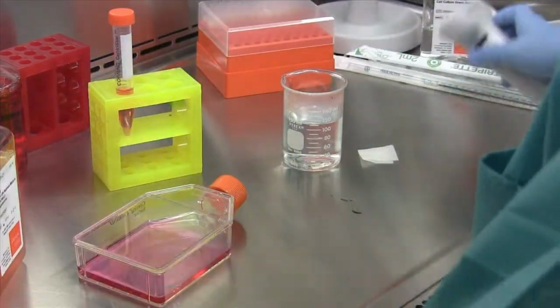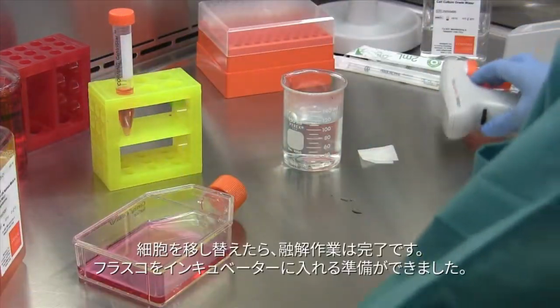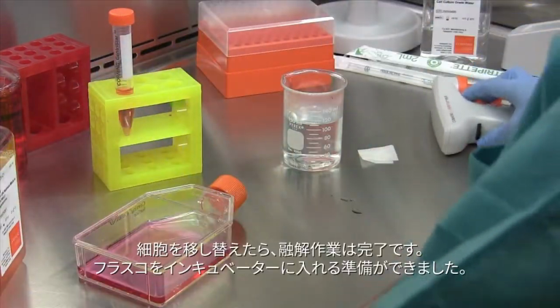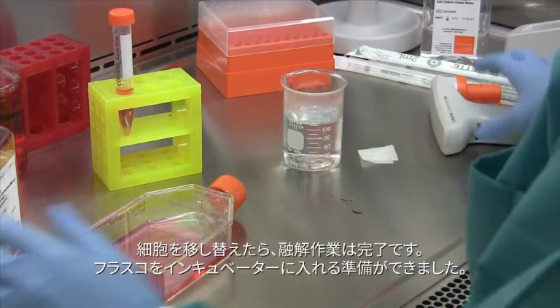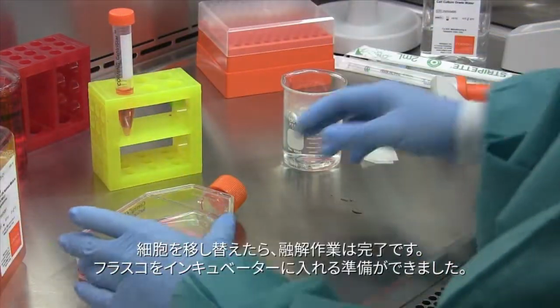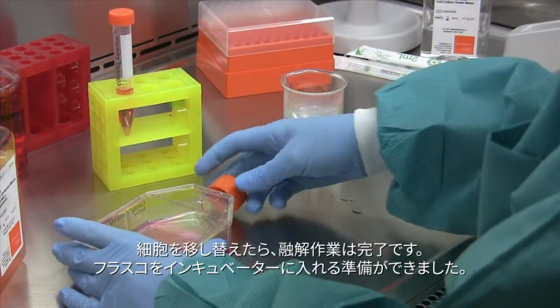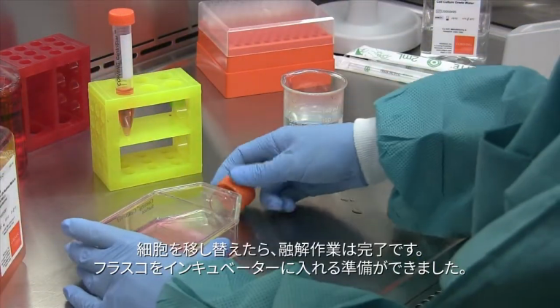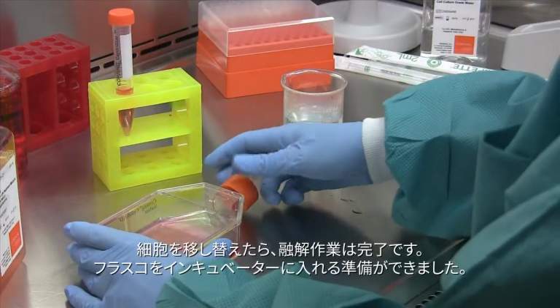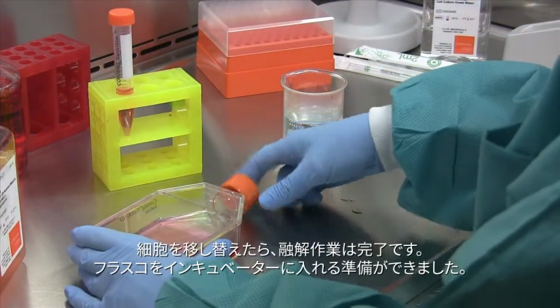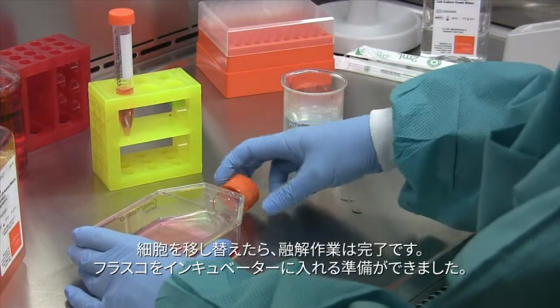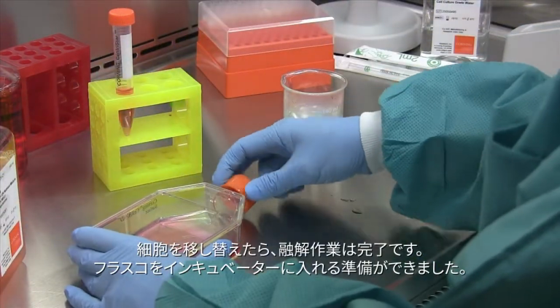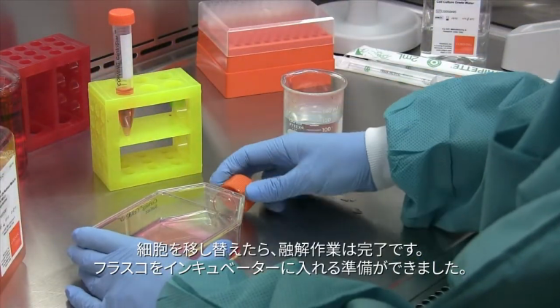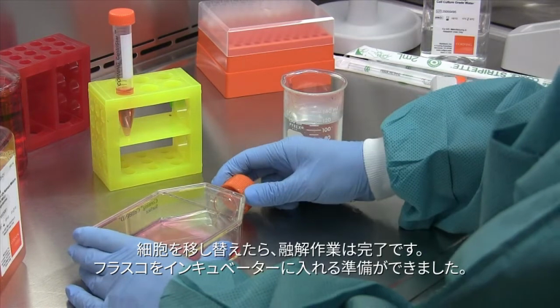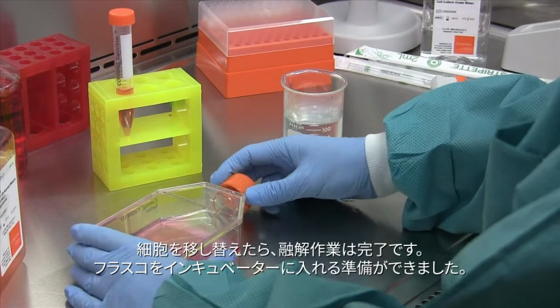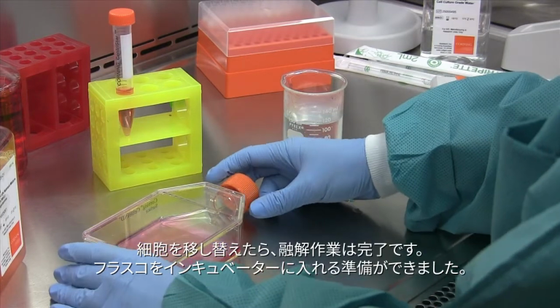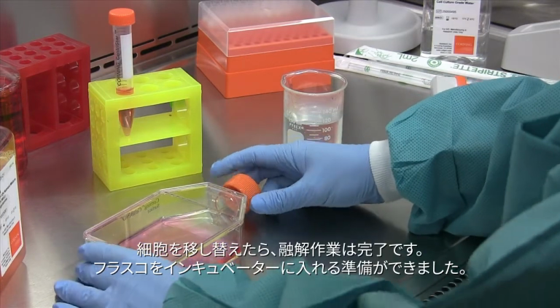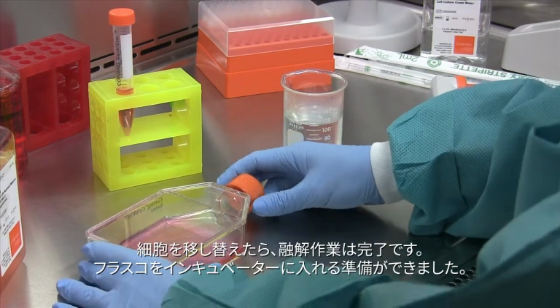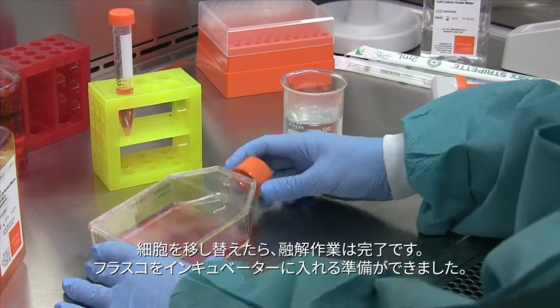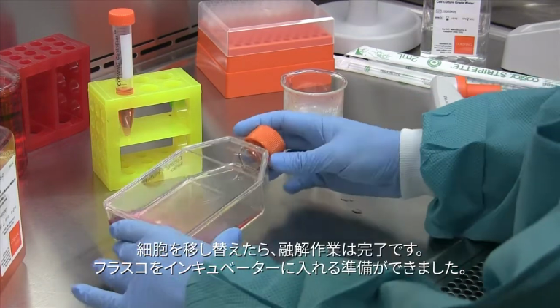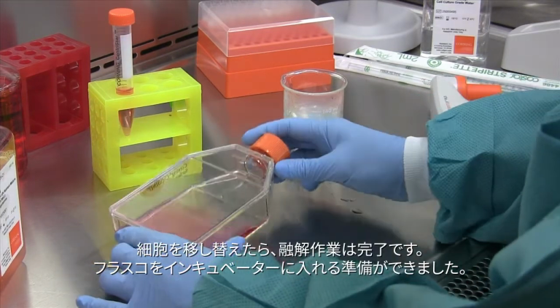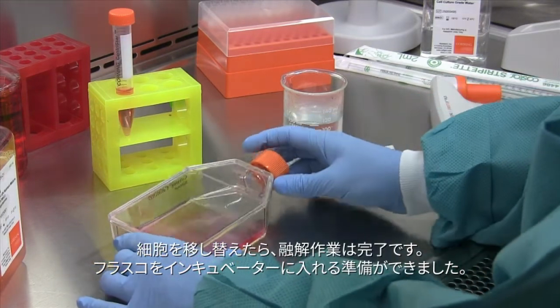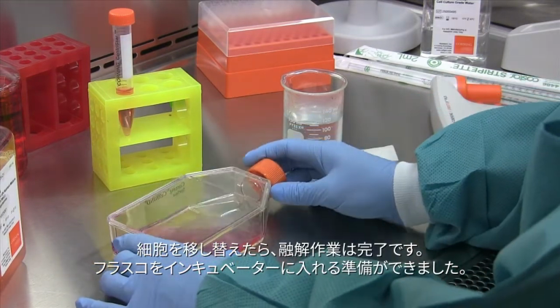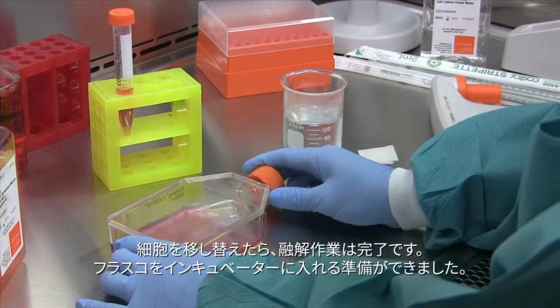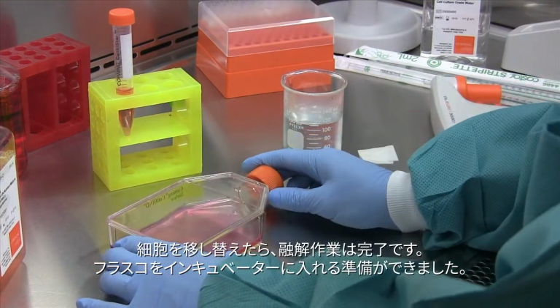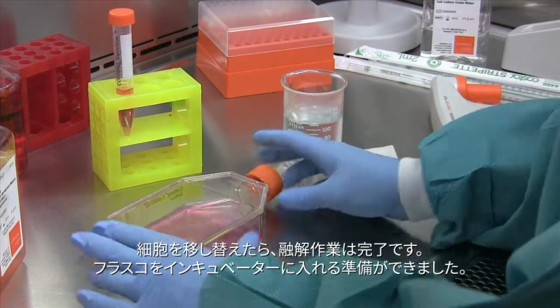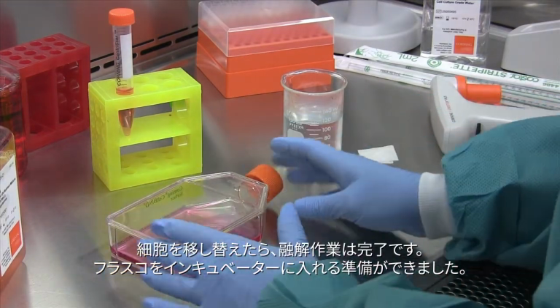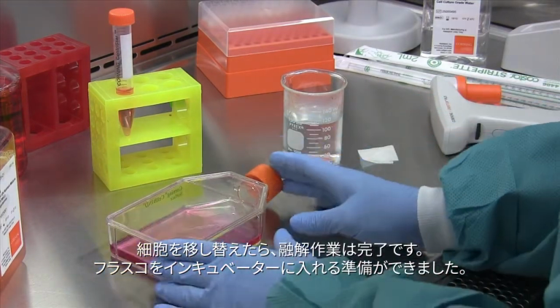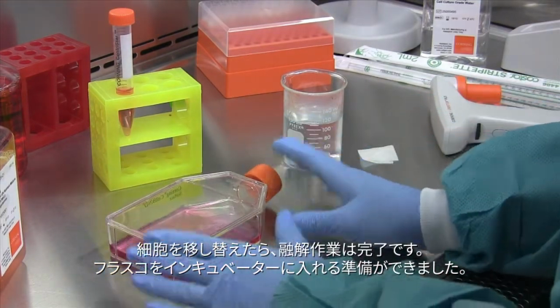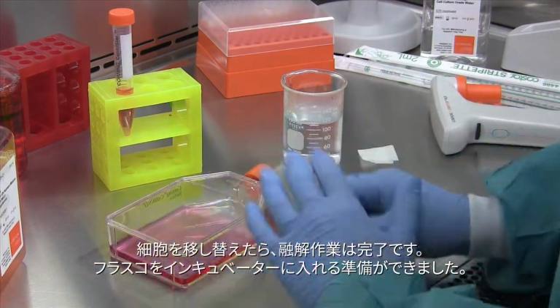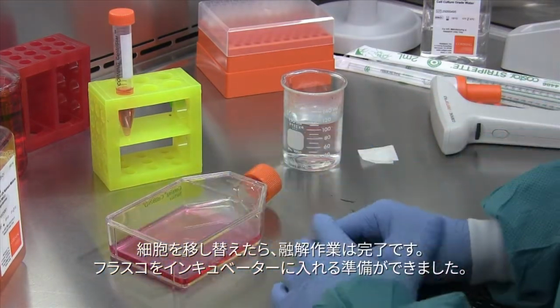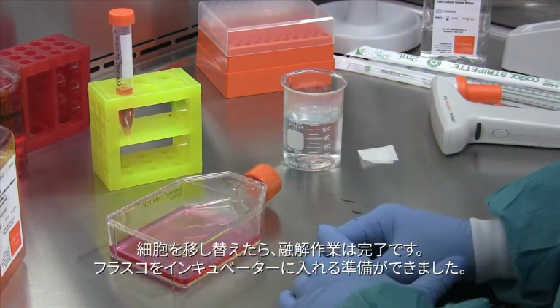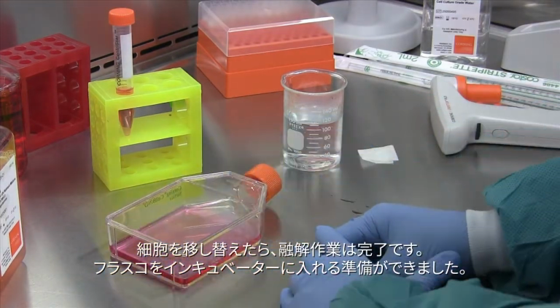Once the cells have been transferred, you have successfully thawed out your cells and the flask is ready to go in the incubator.